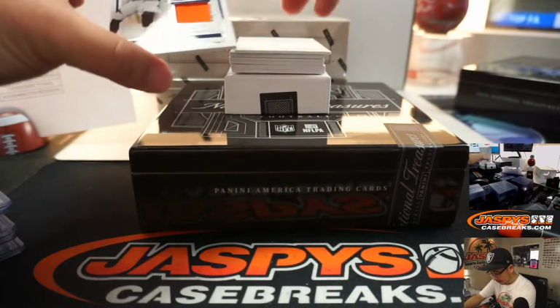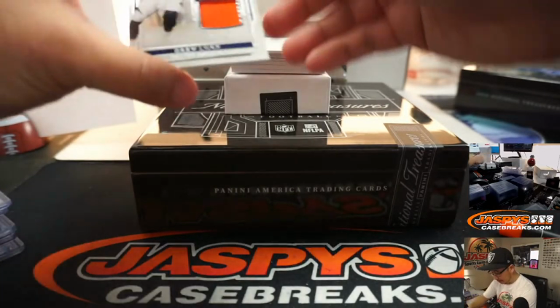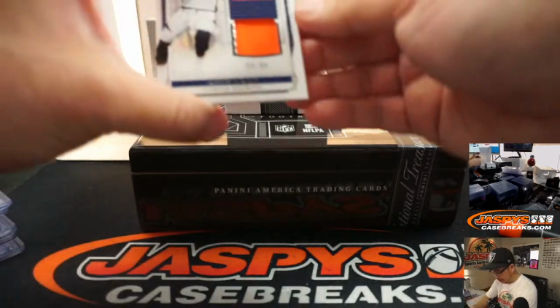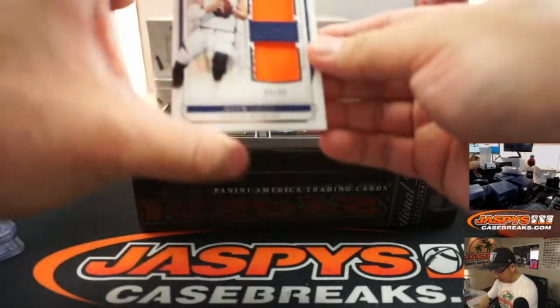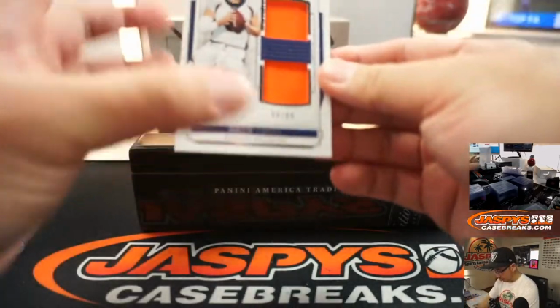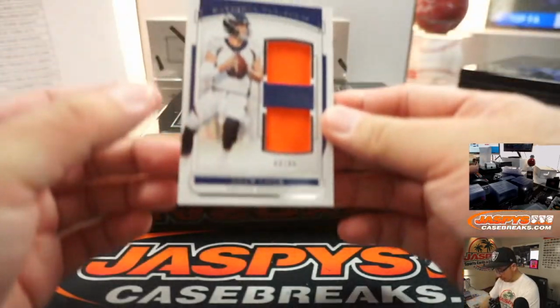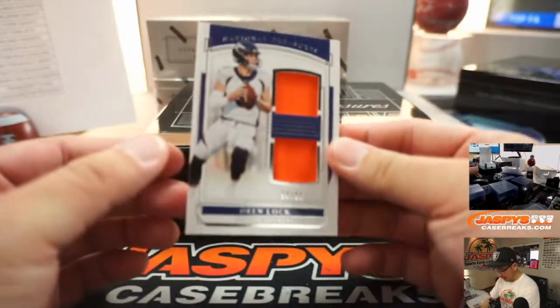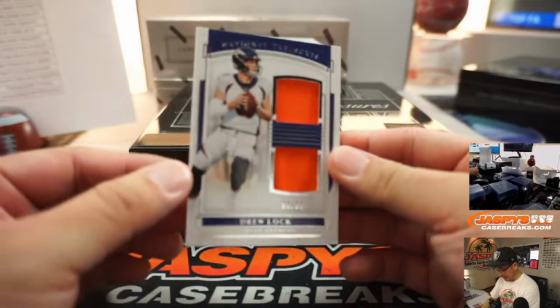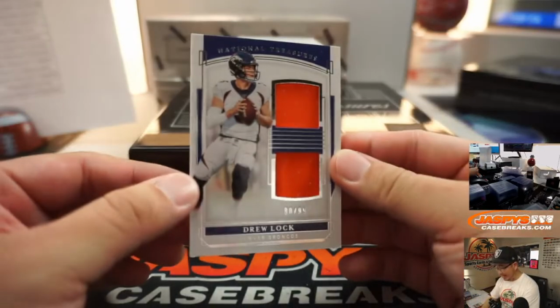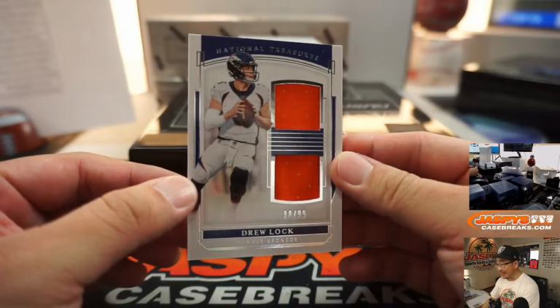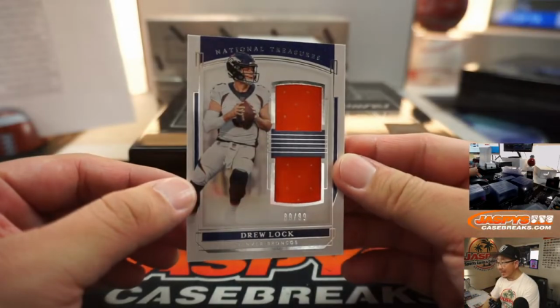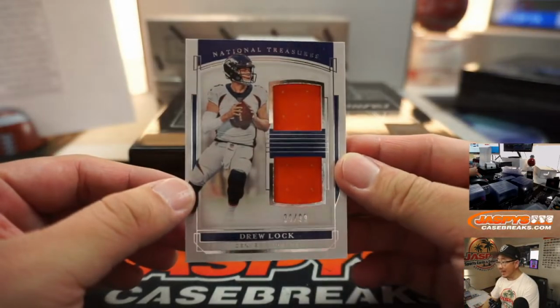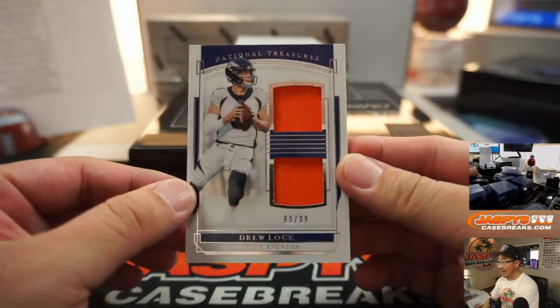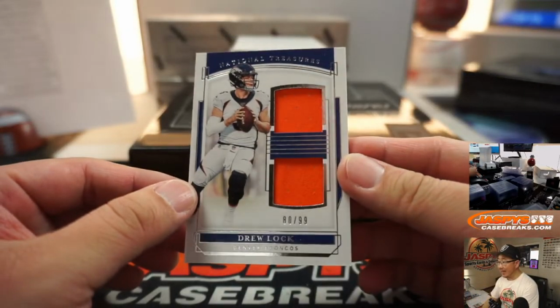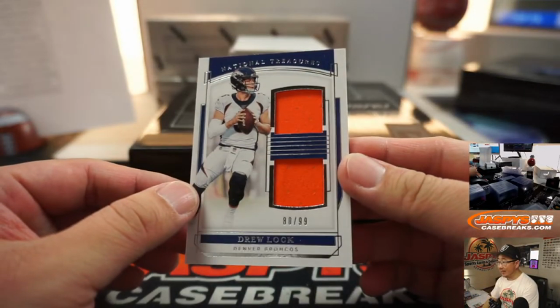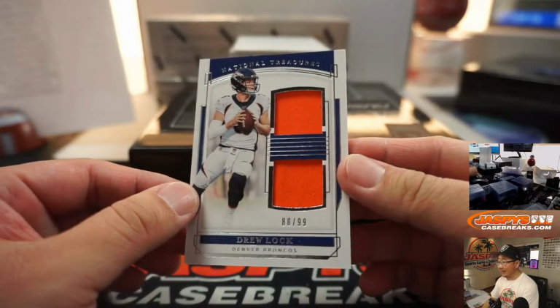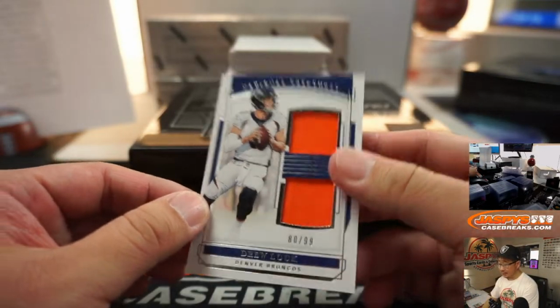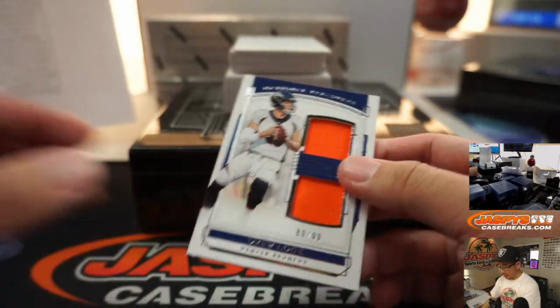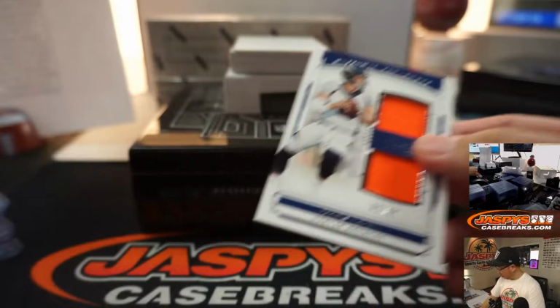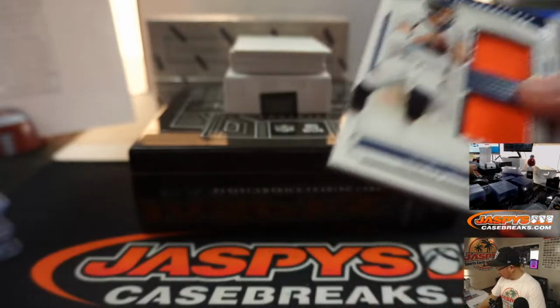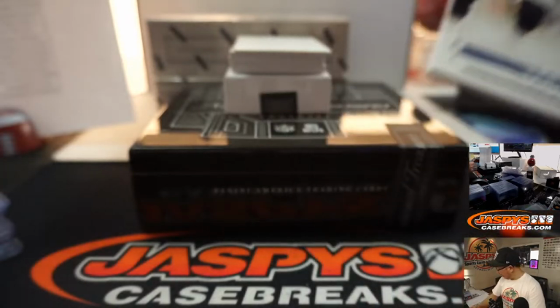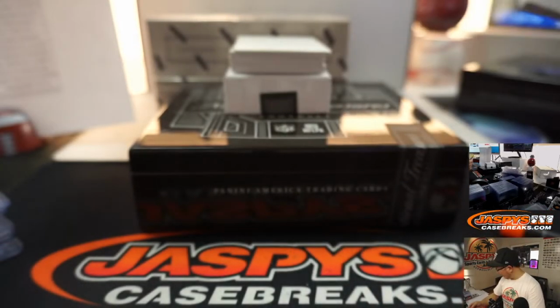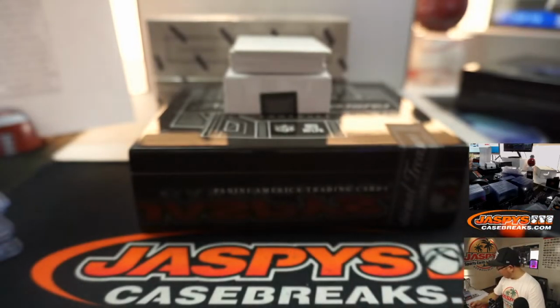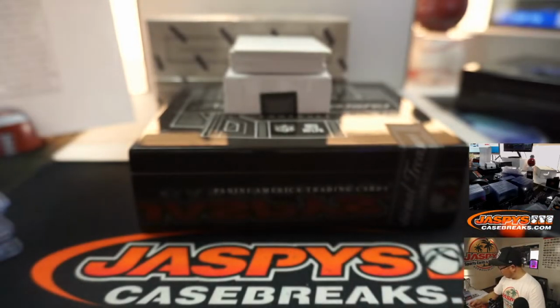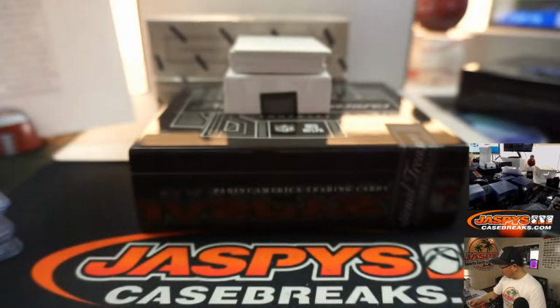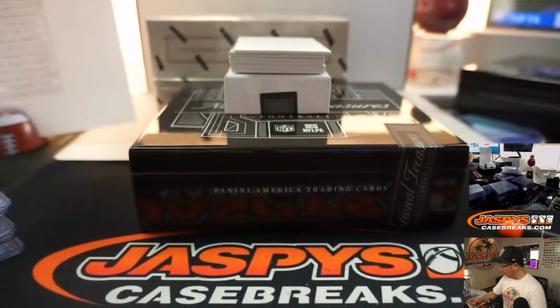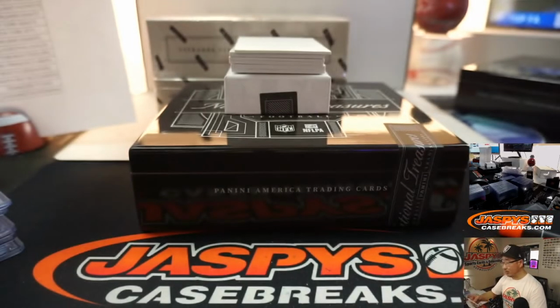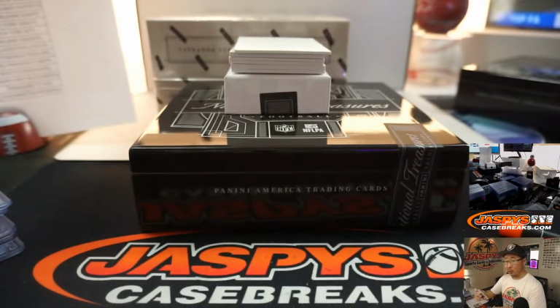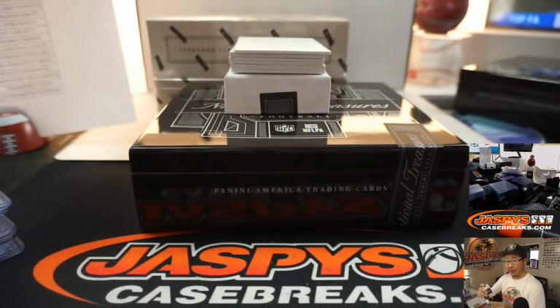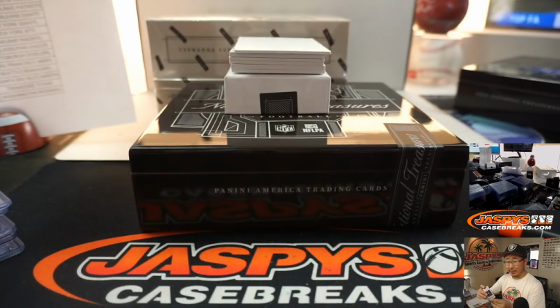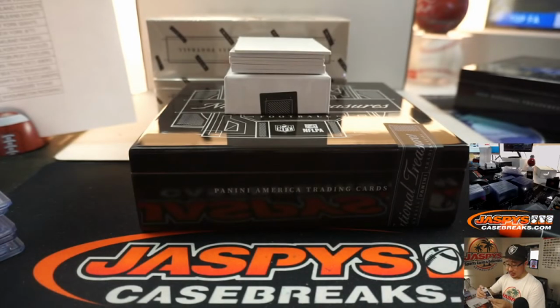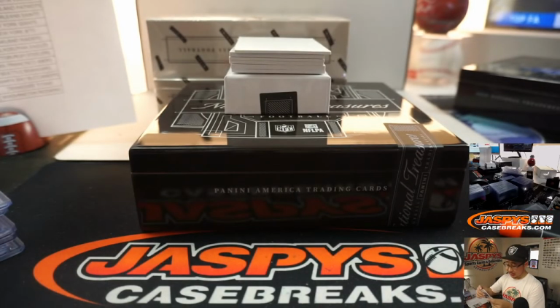Drew Lock, 80 out of 99, Dual Relic, Denver 0 — William Hawkins.